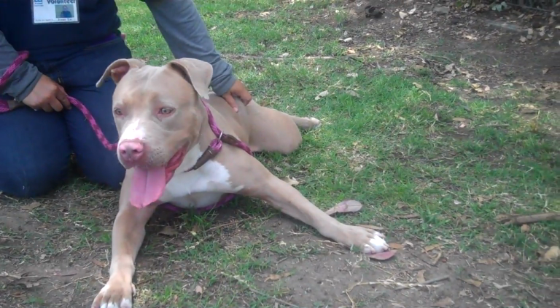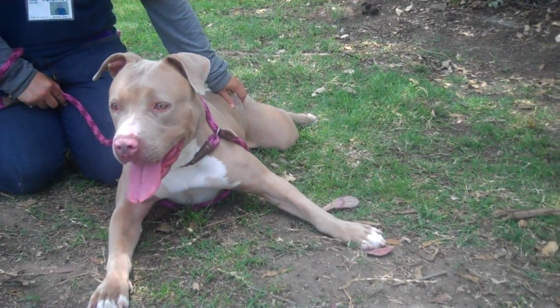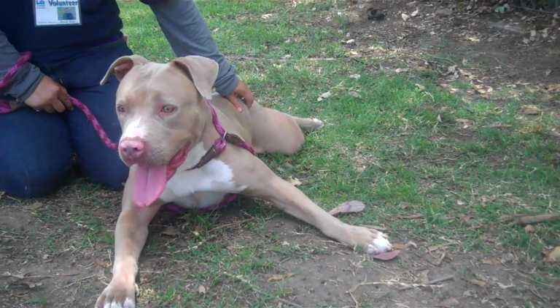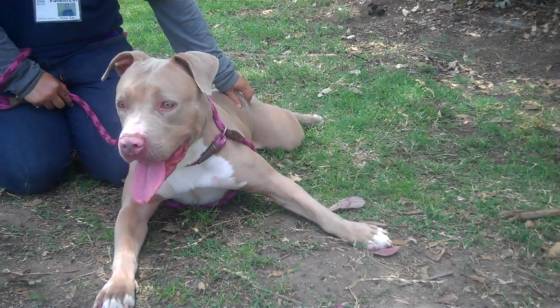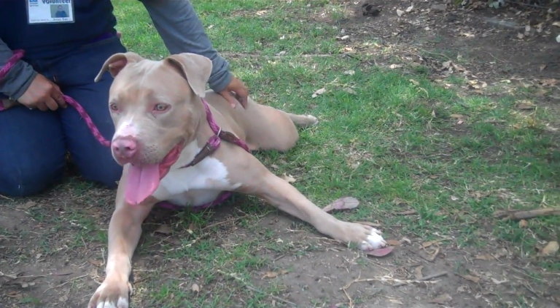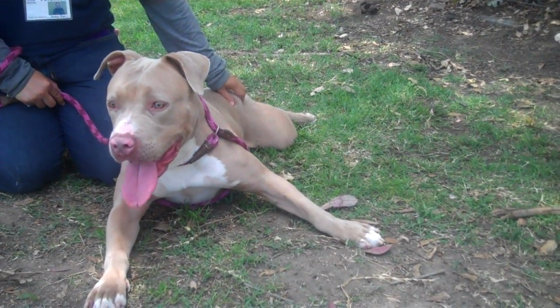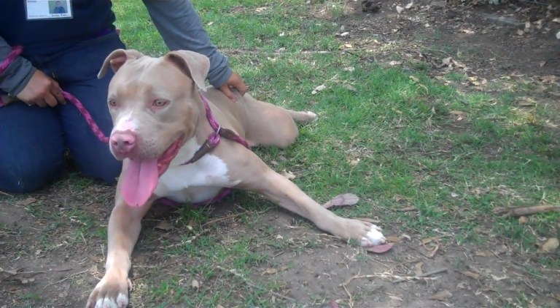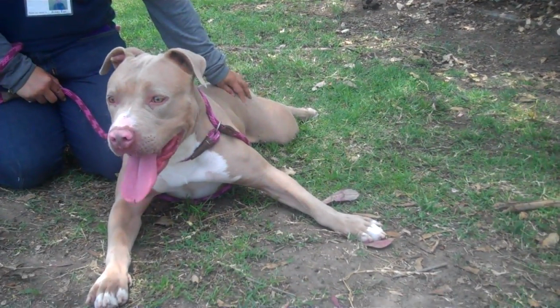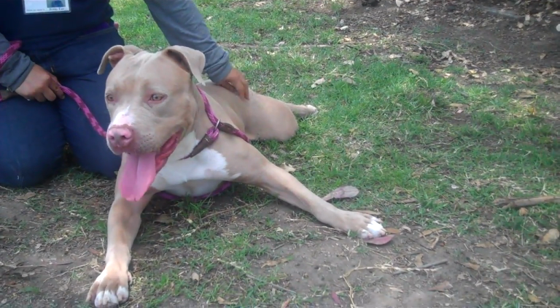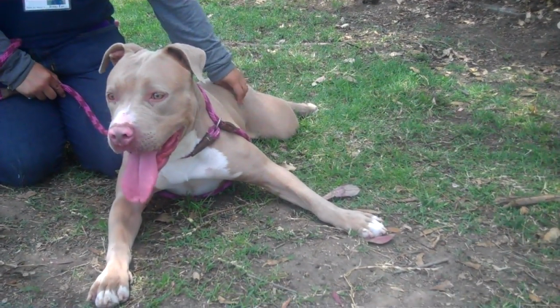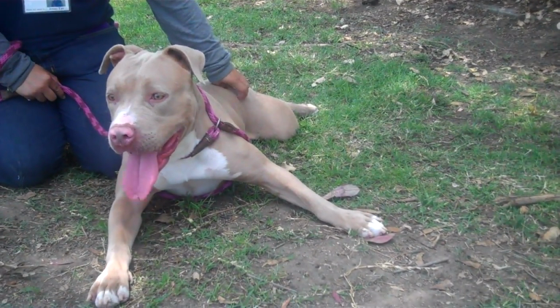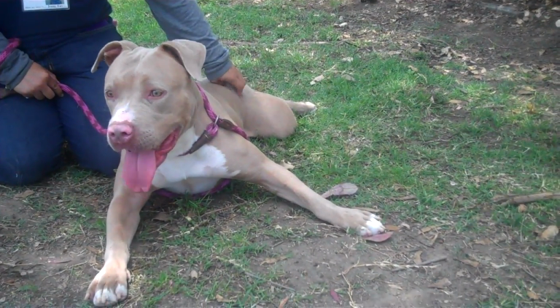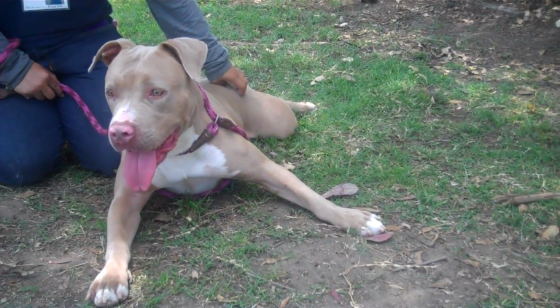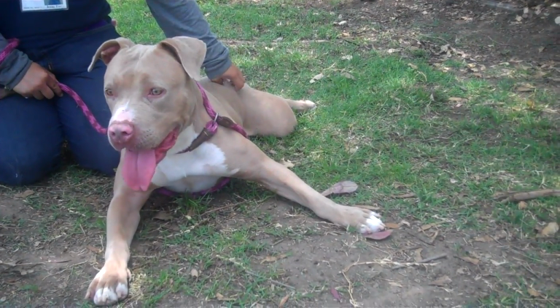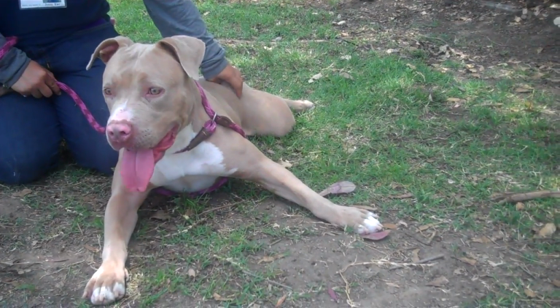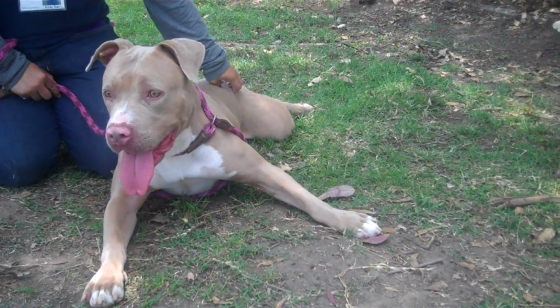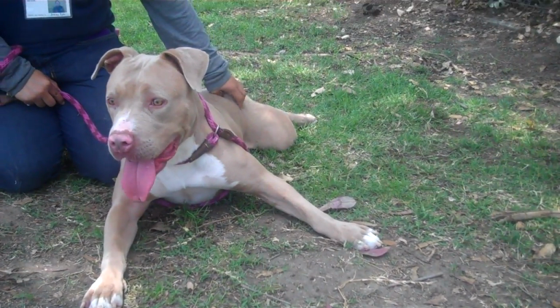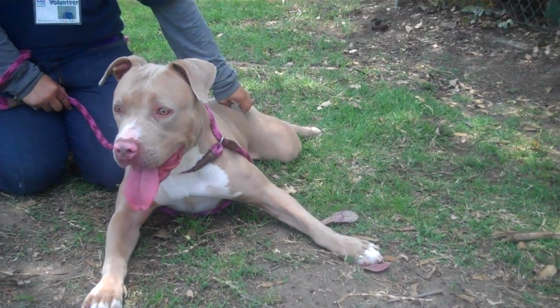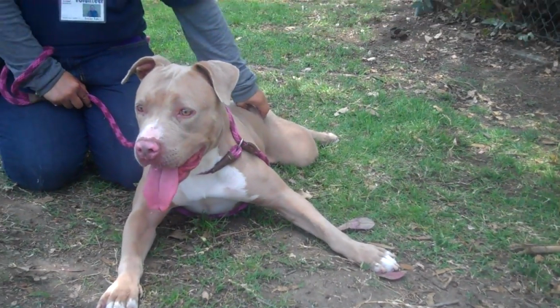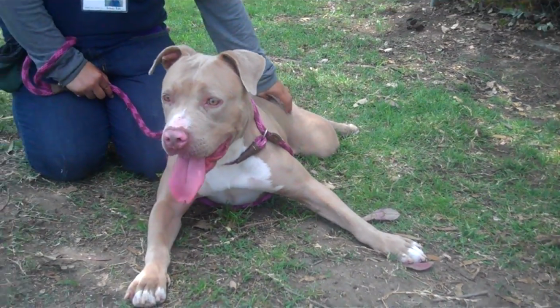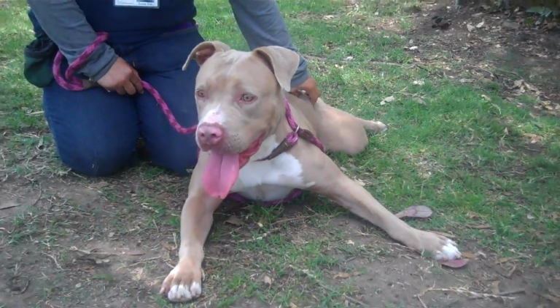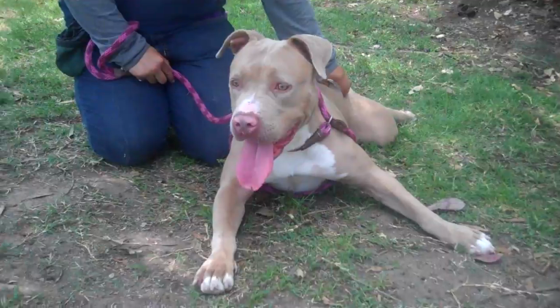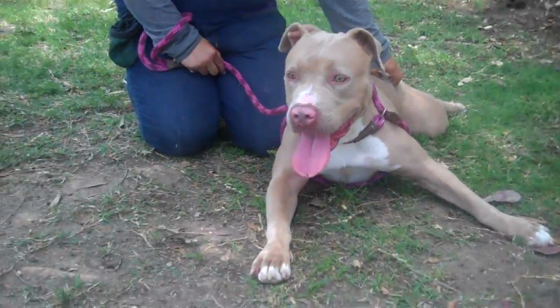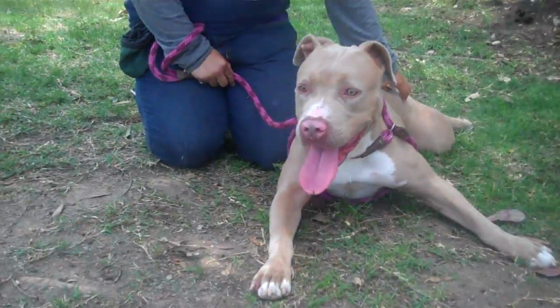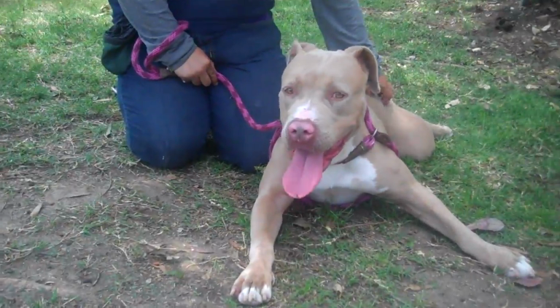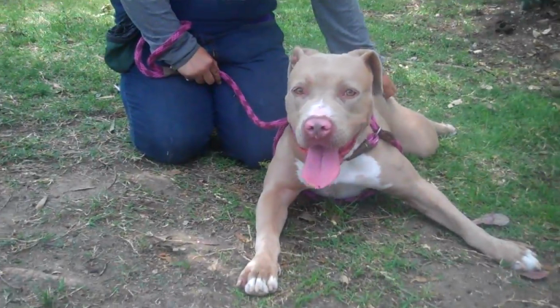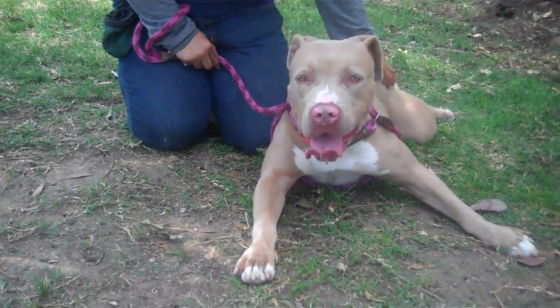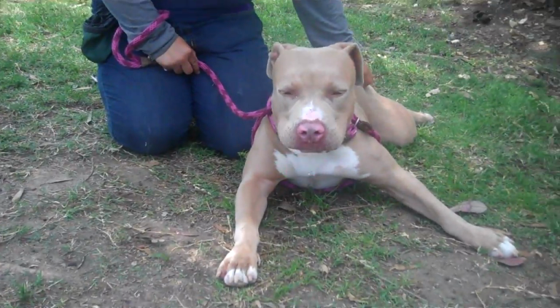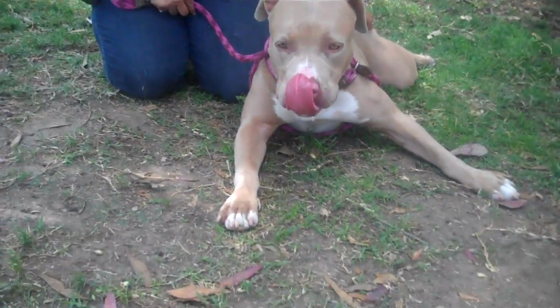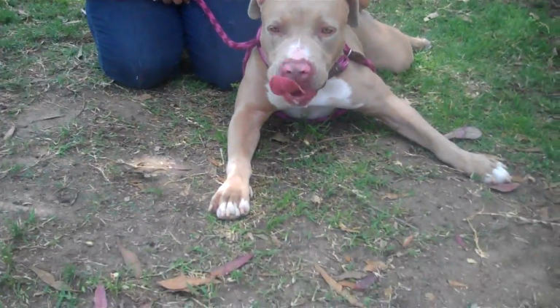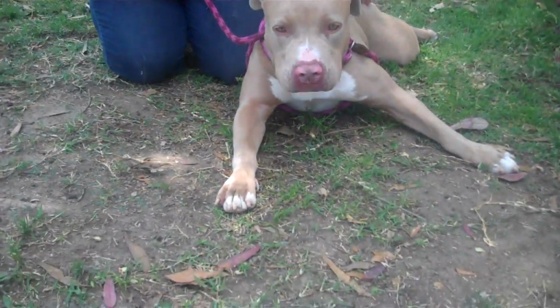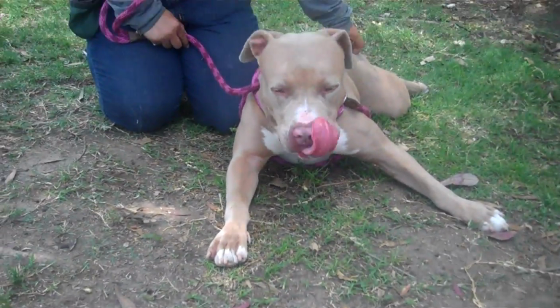Her A number once again is 1607078. She's spayed and she can go home with you today. Have a good day. Thank you.